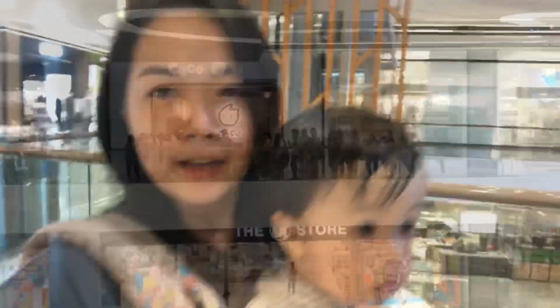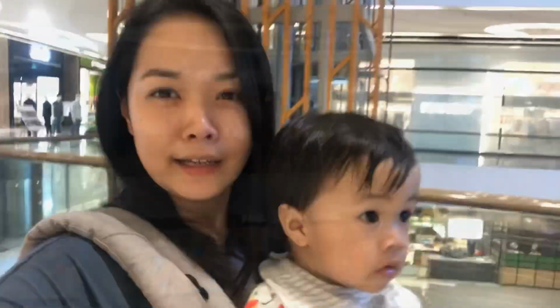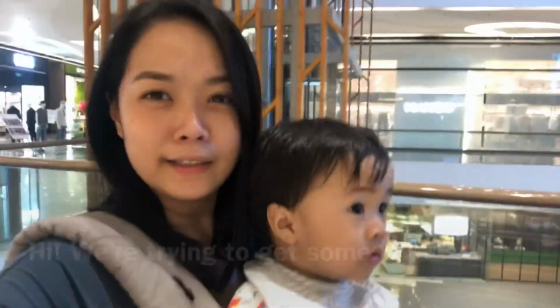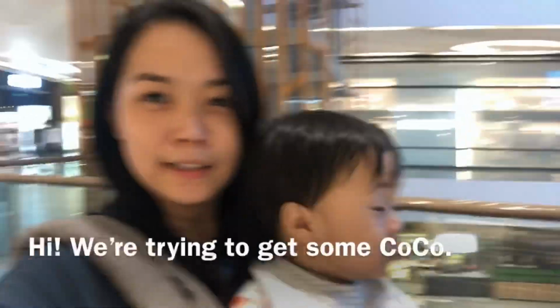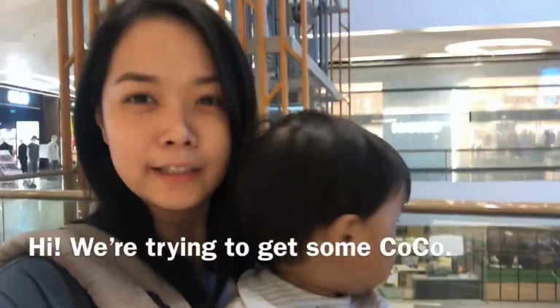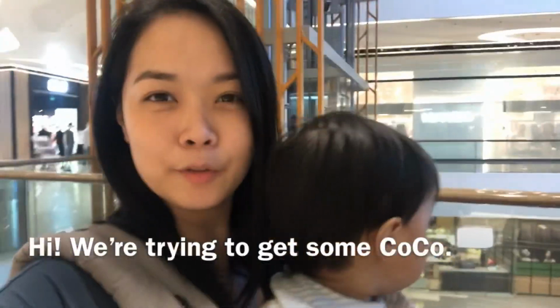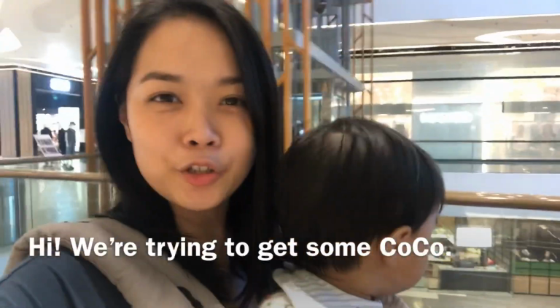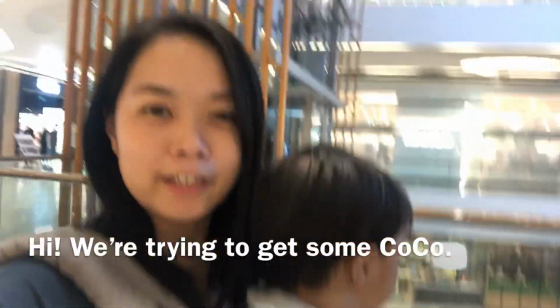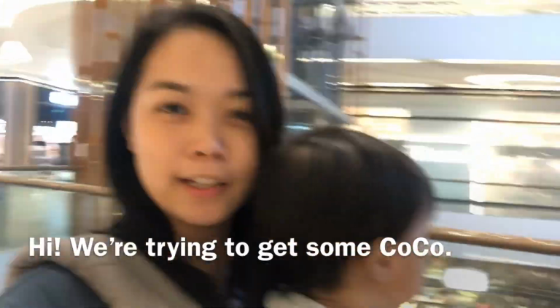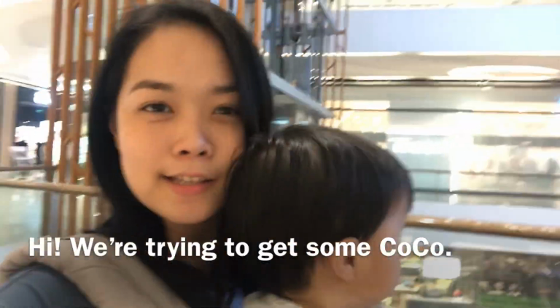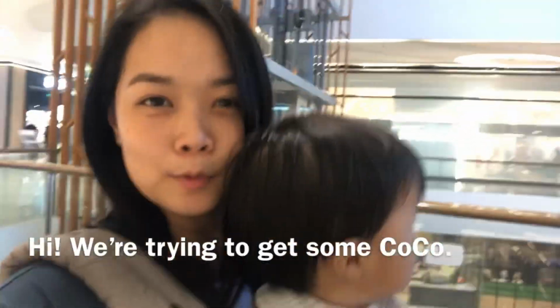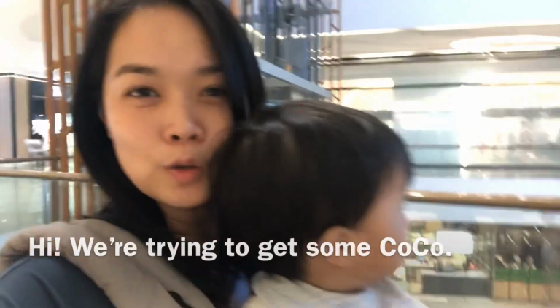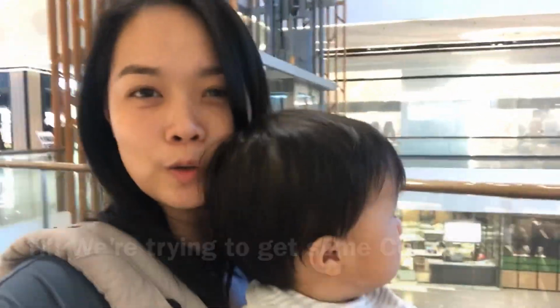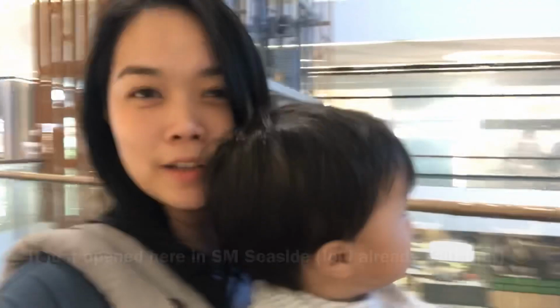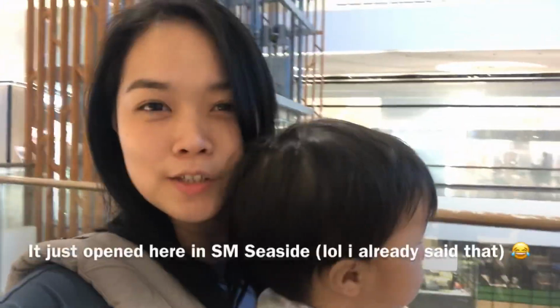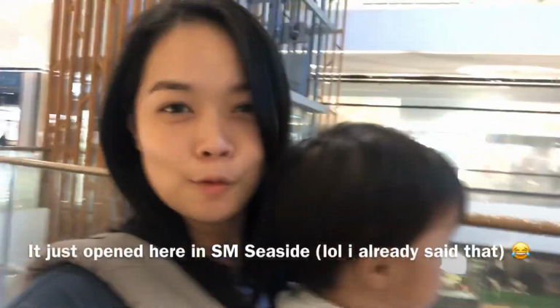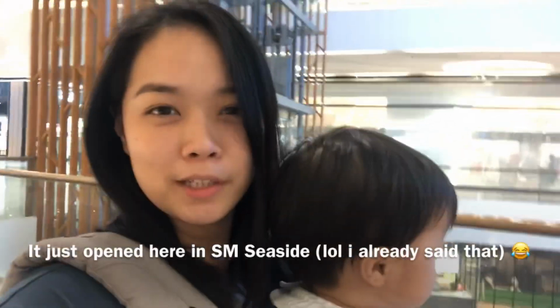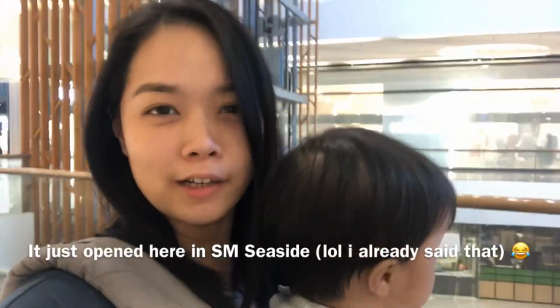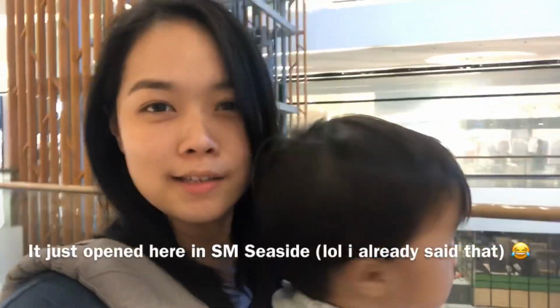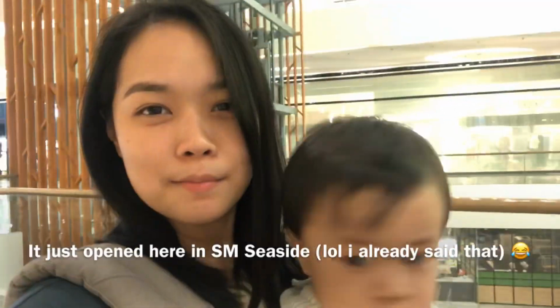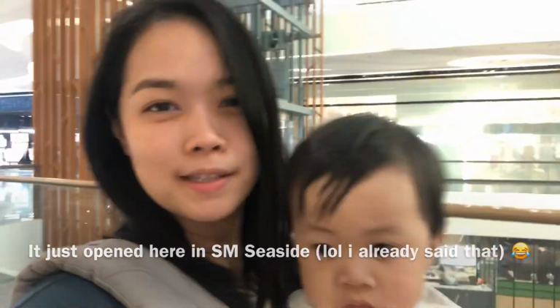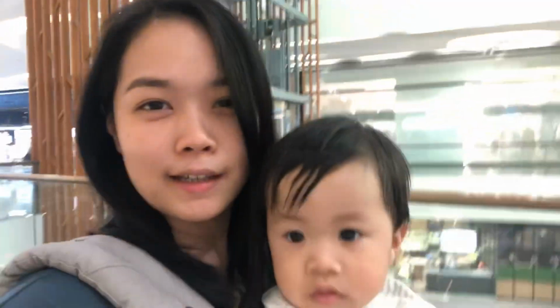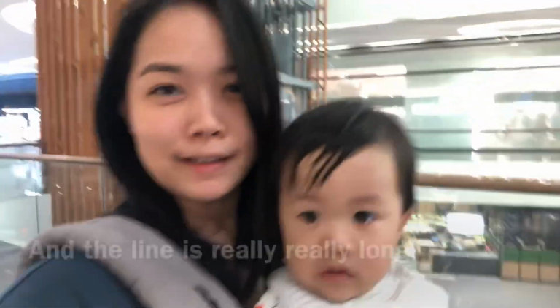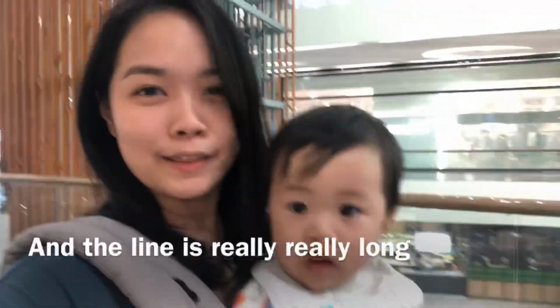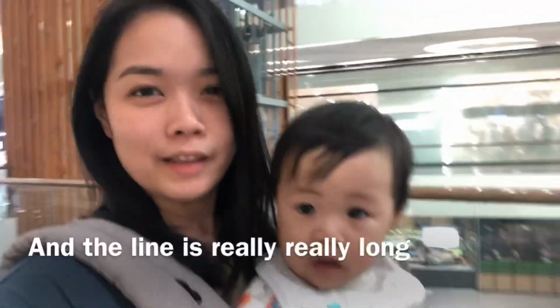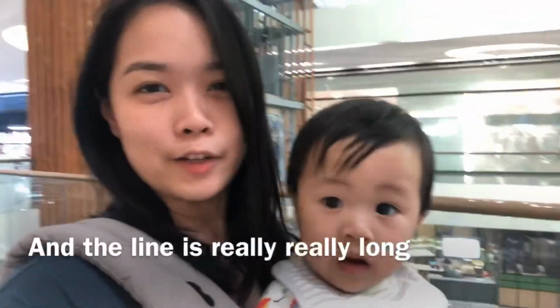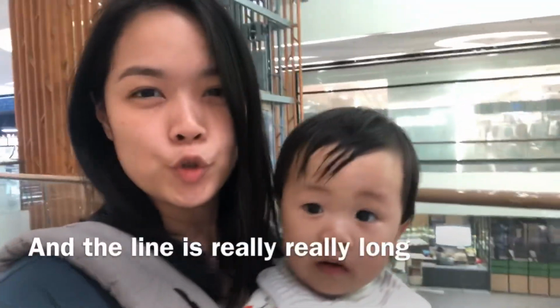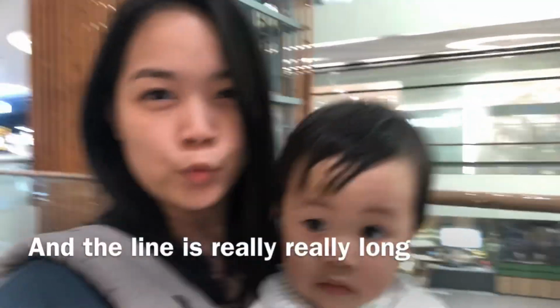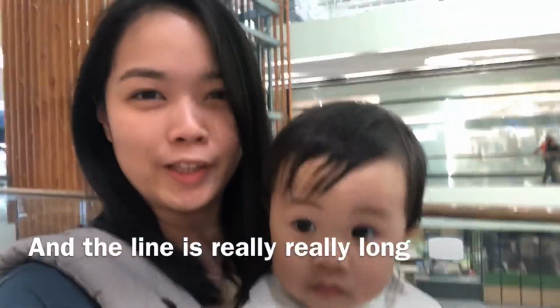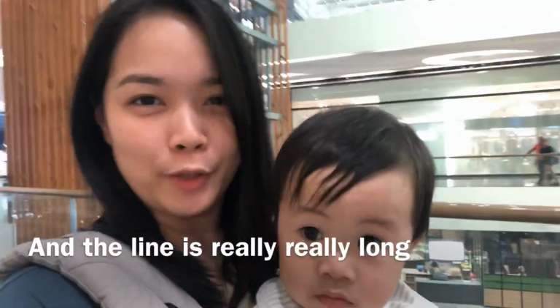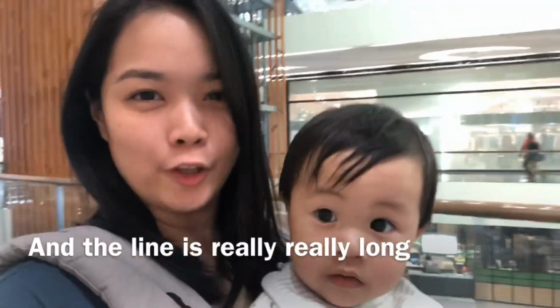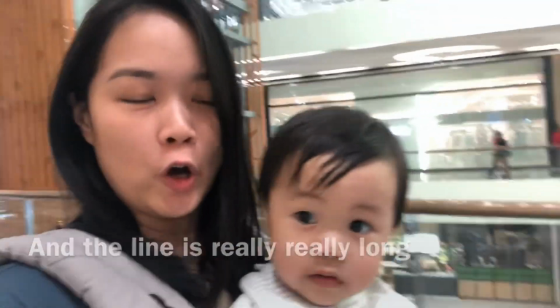We're trying to get some CoCo. It just opened here in SM Seaside and the line is really really long.